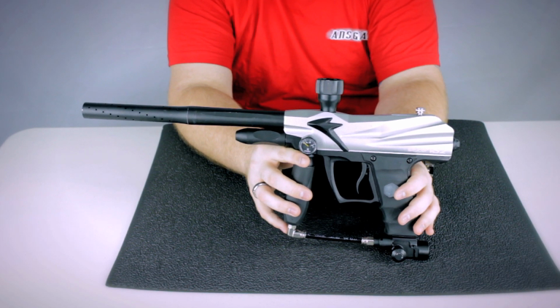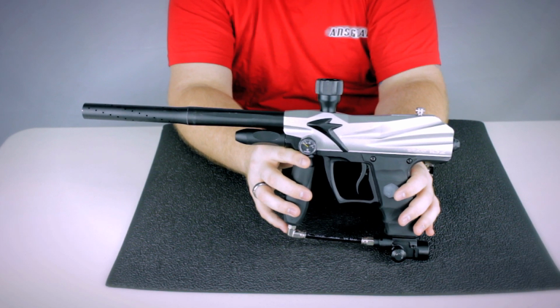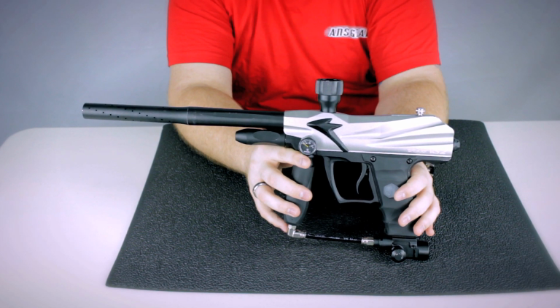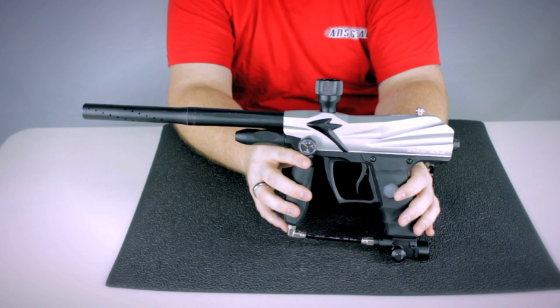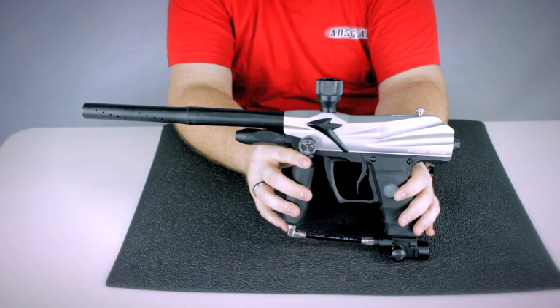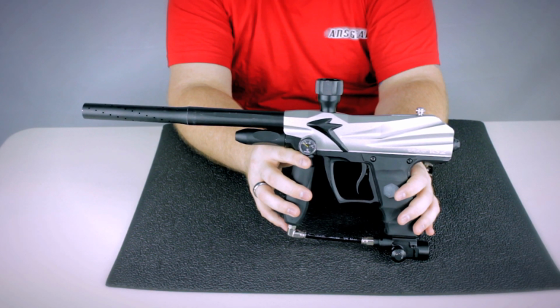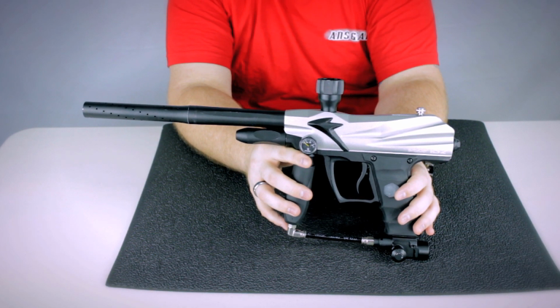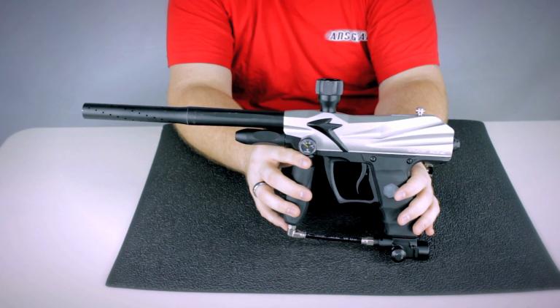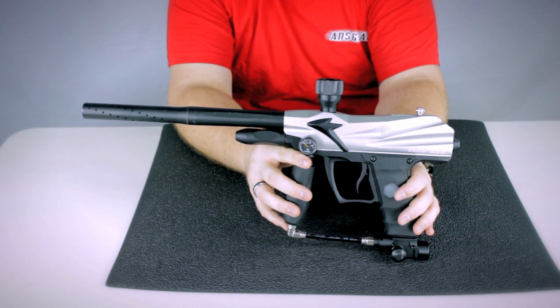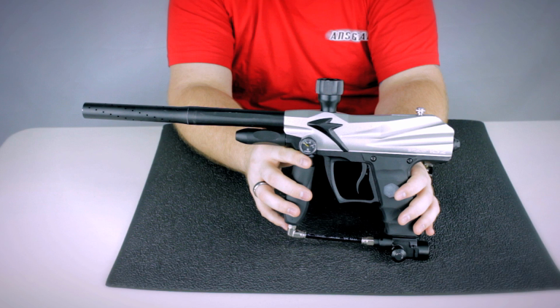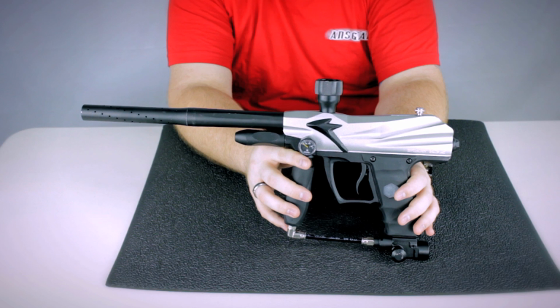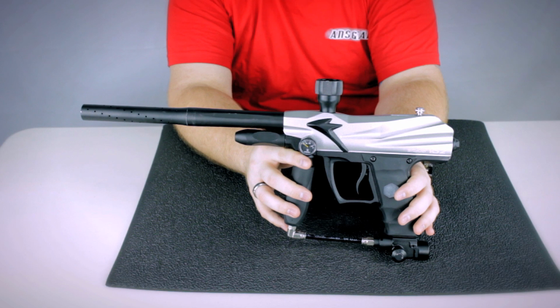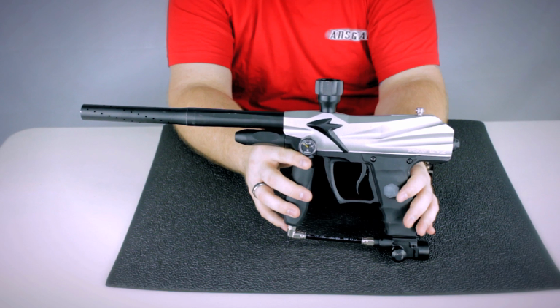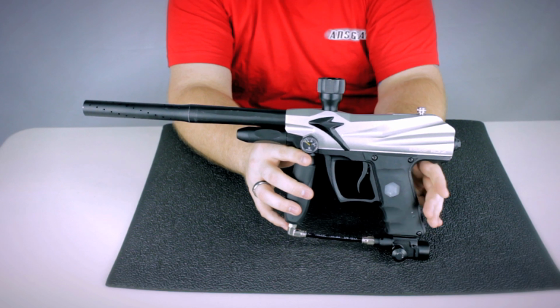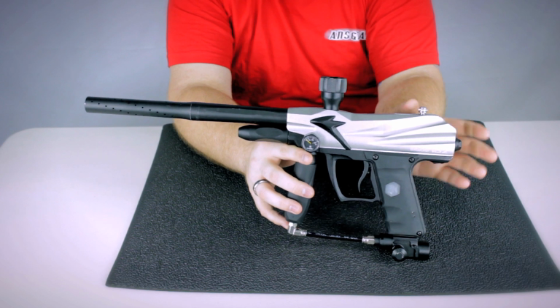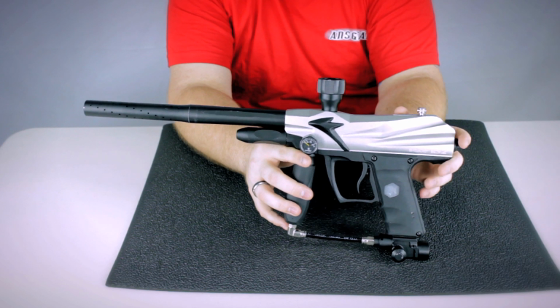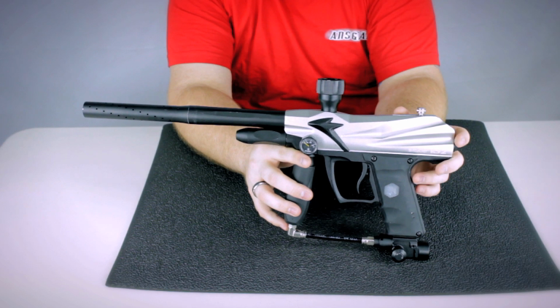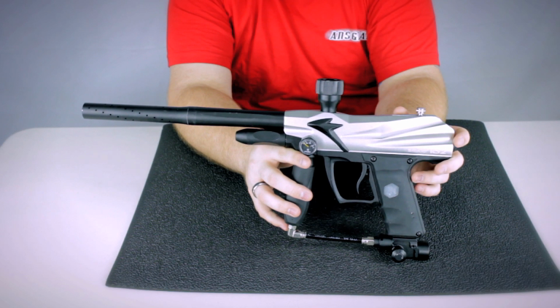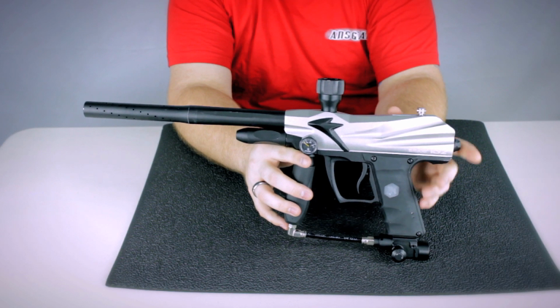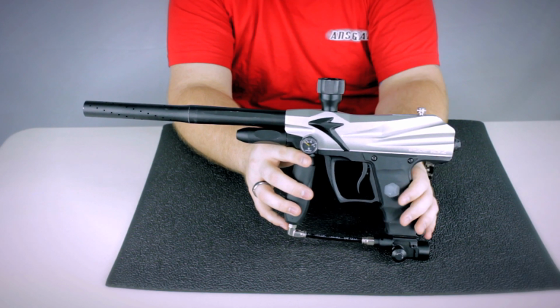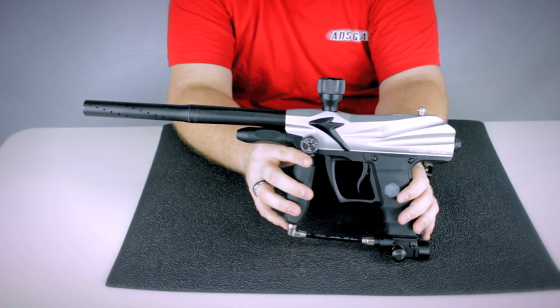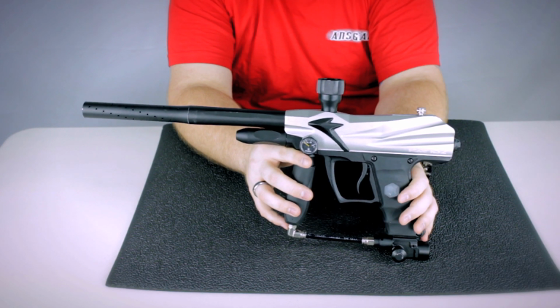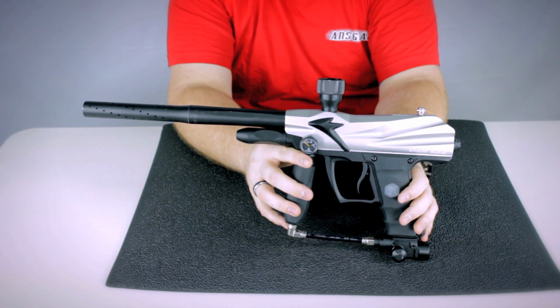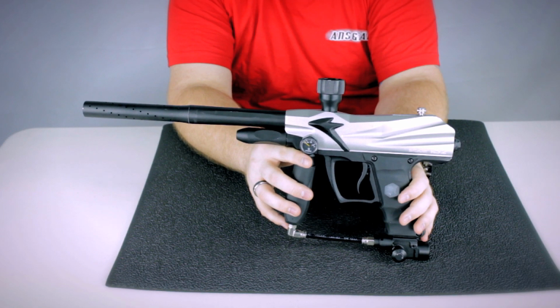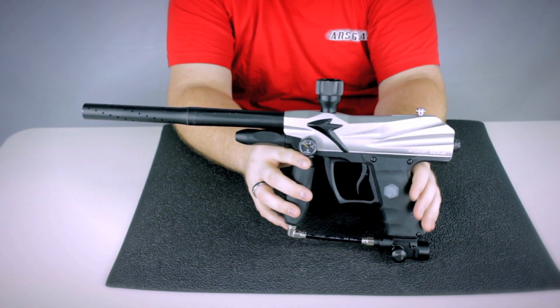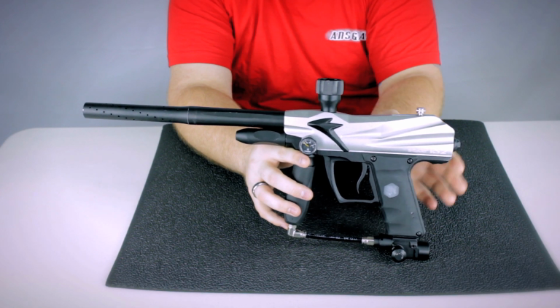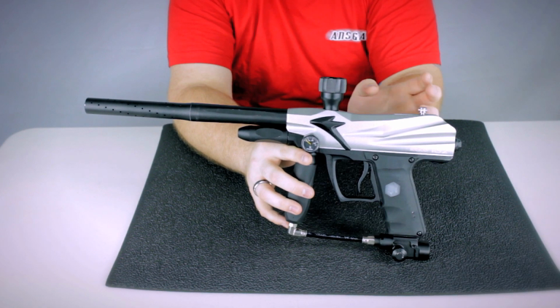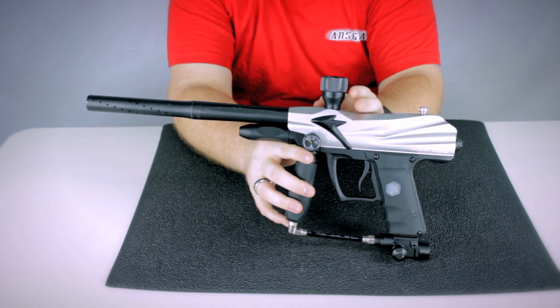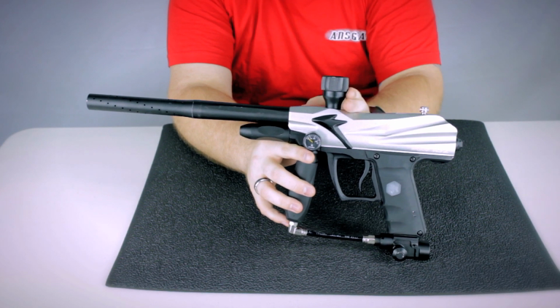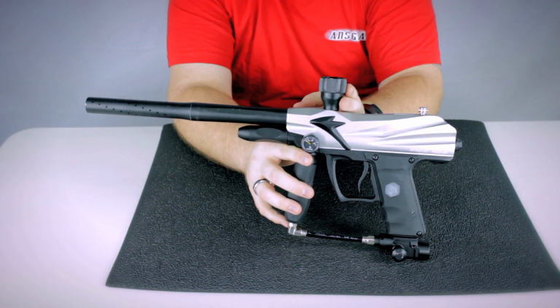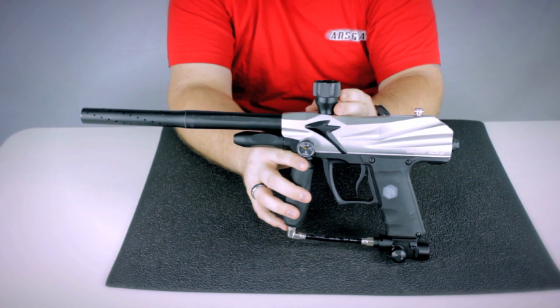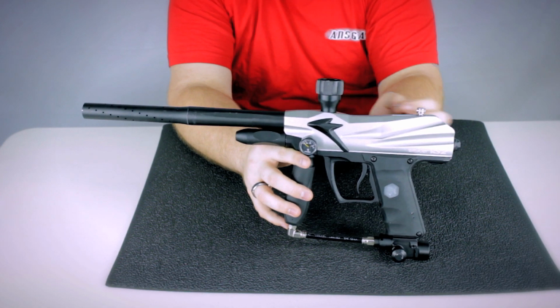It's got semi-auto and burst modes, it's got a Delrin bolt, and a clamping feed neck right out of the box.